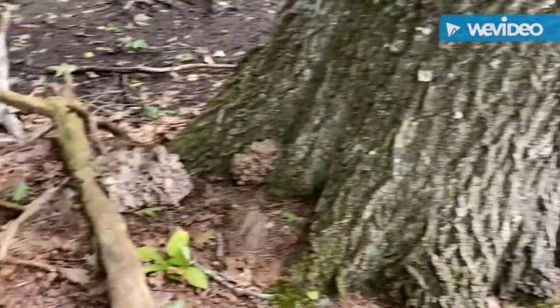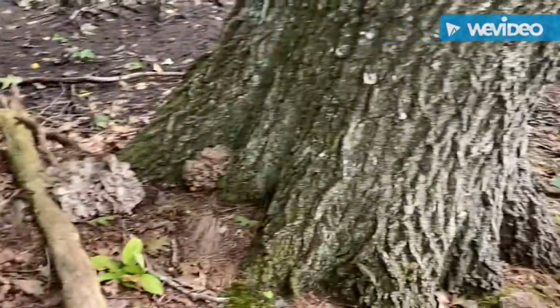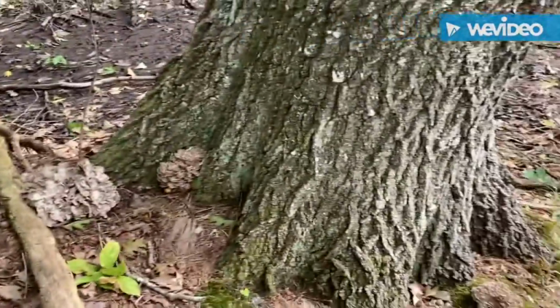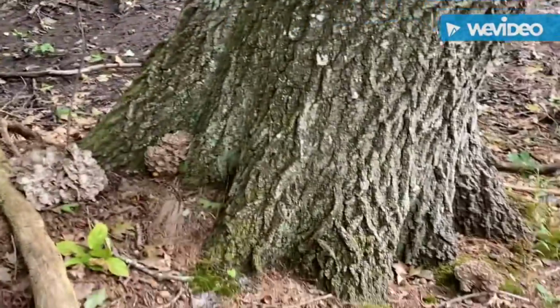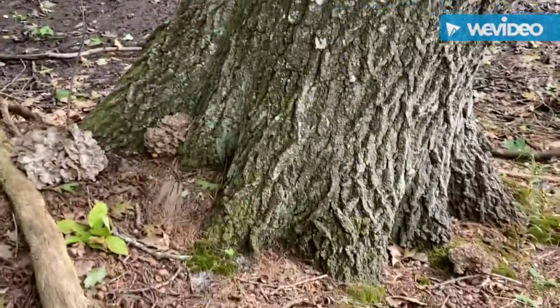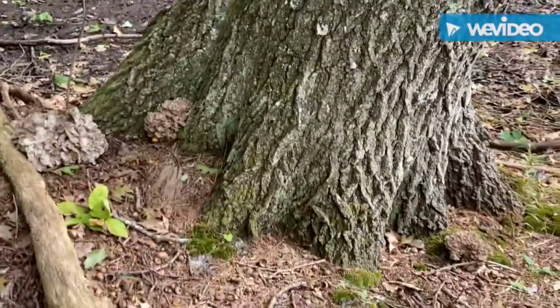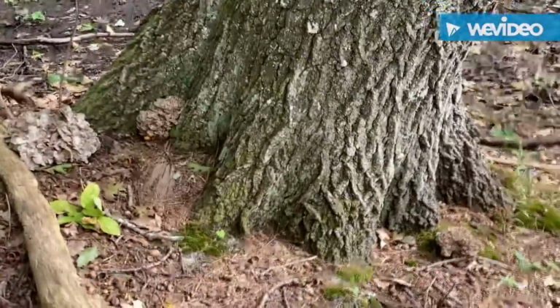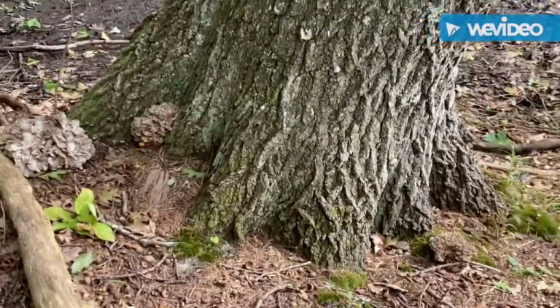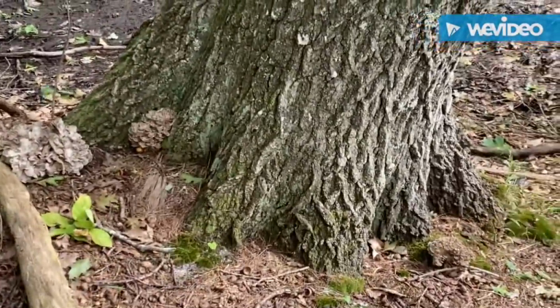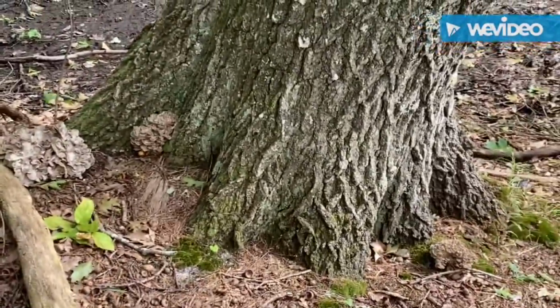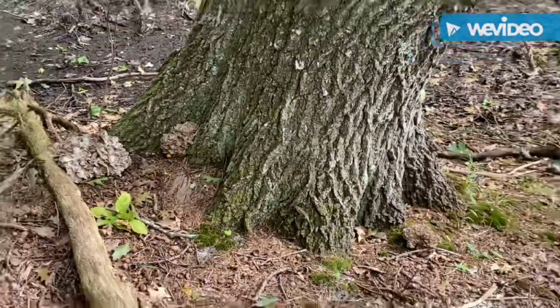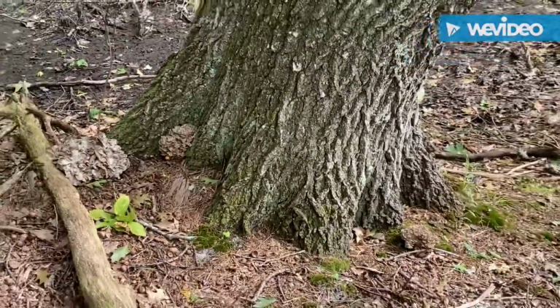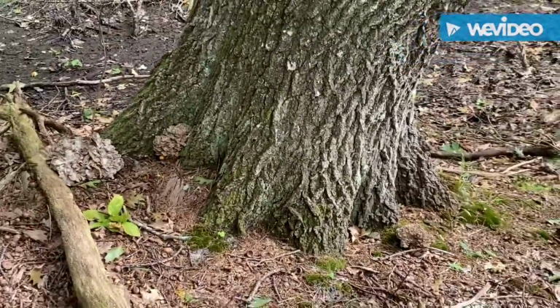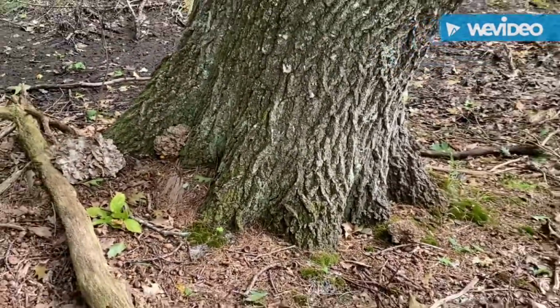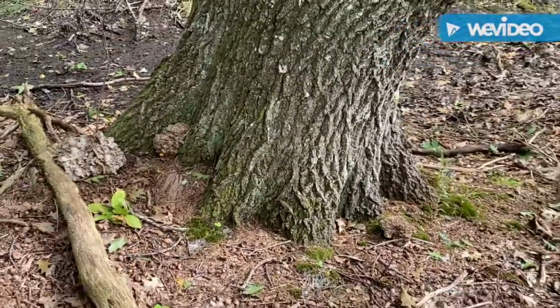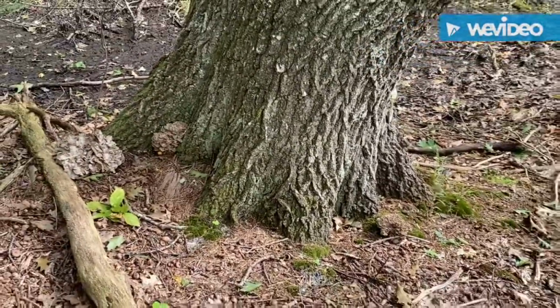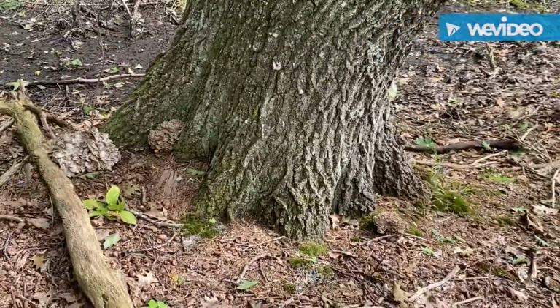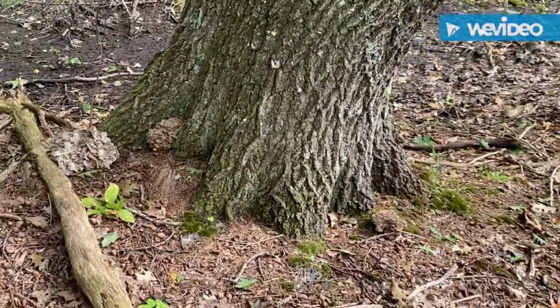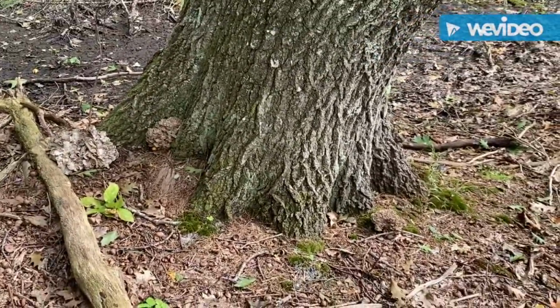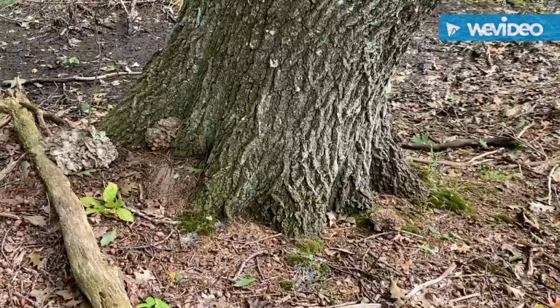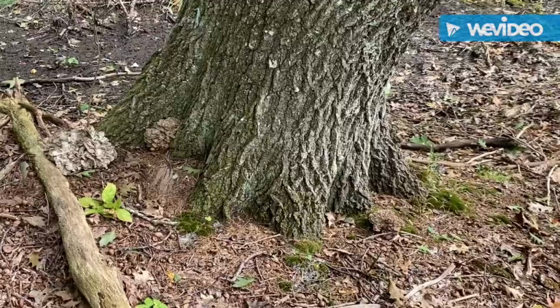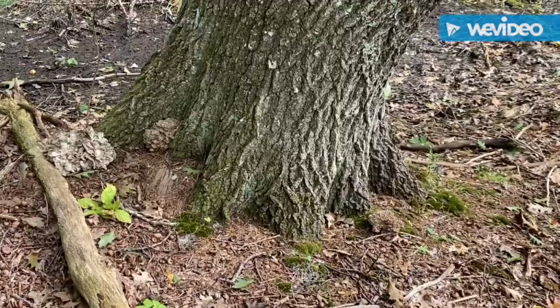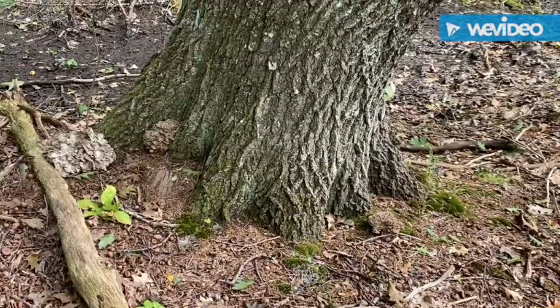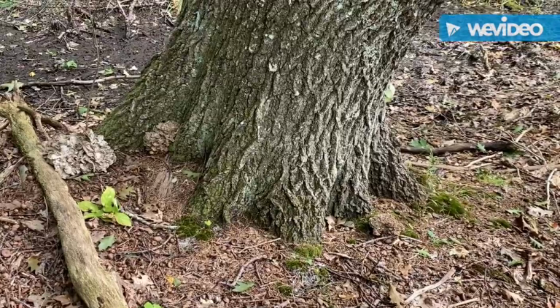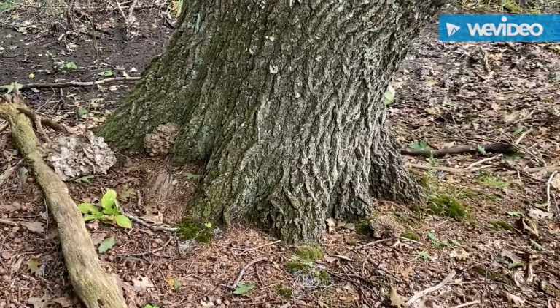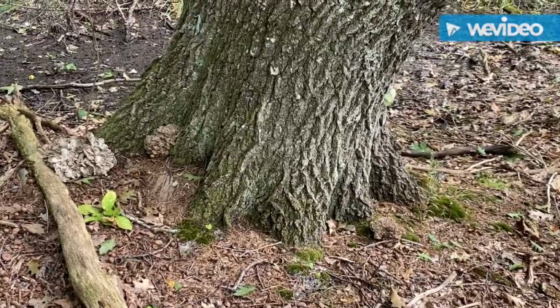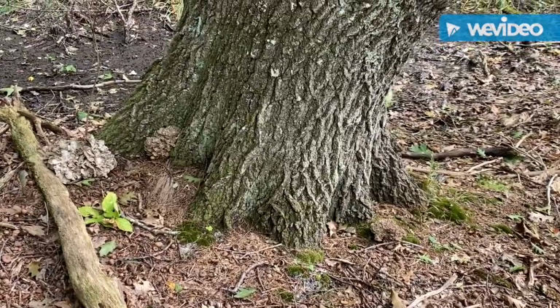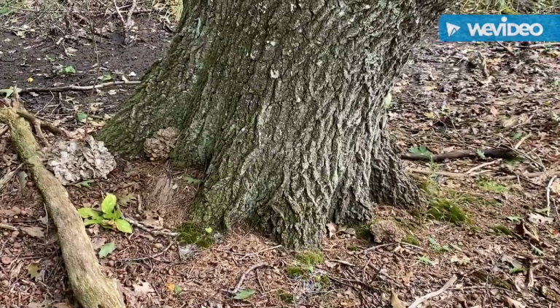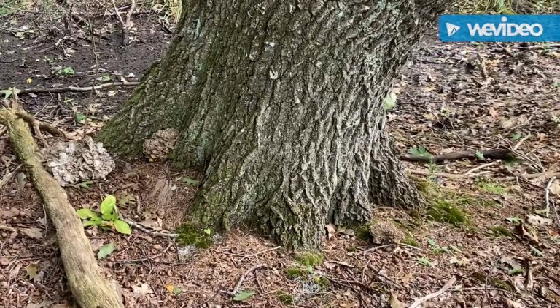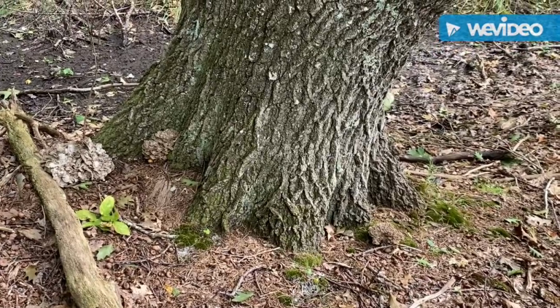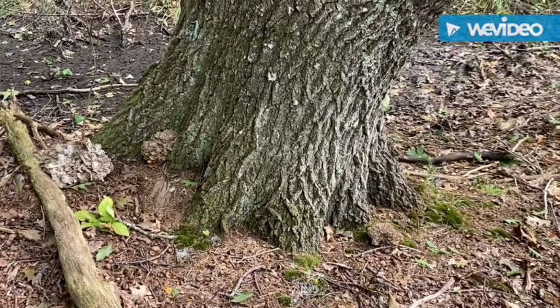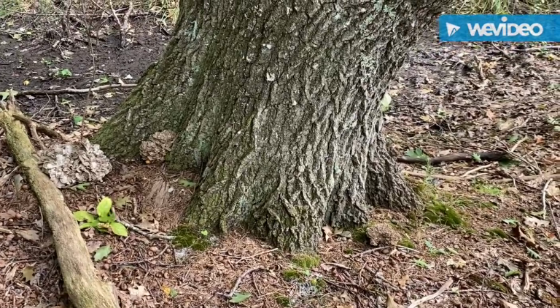I just wanted to show you these awesome mushrooms. They're one of my favorite things to find in the fall — hen of the woods.